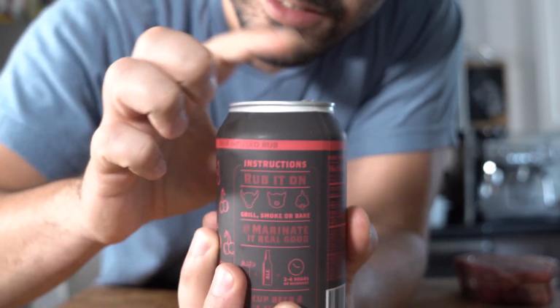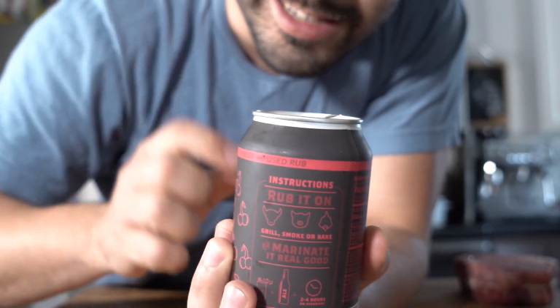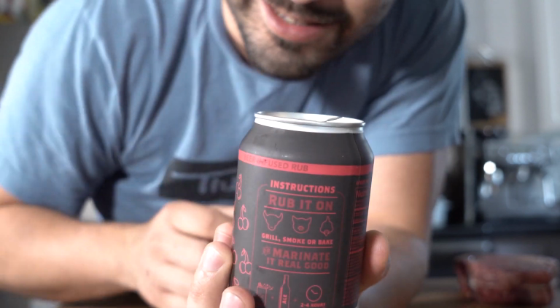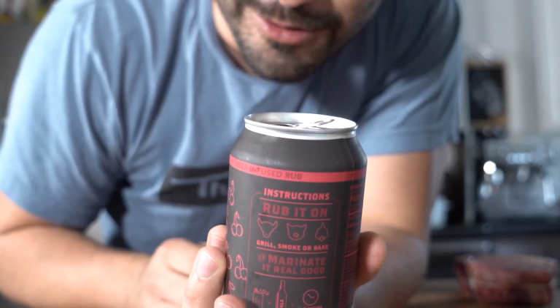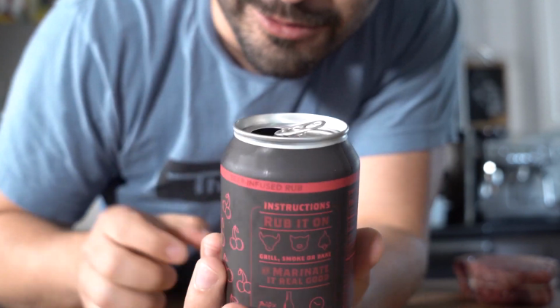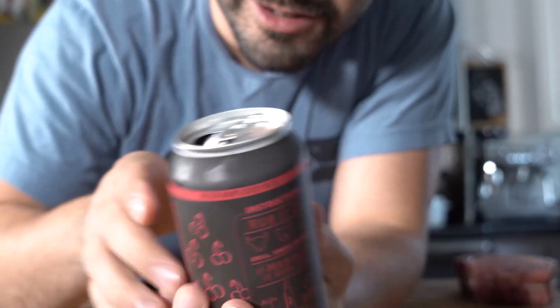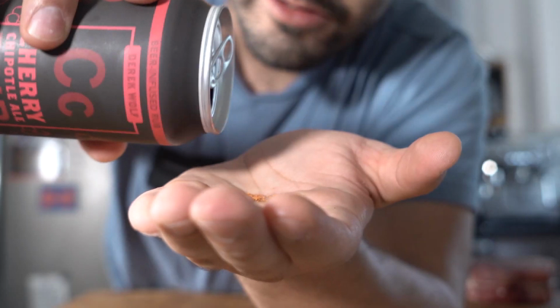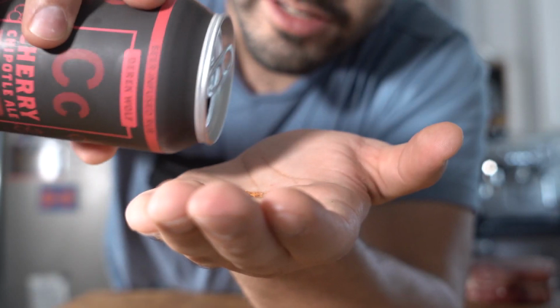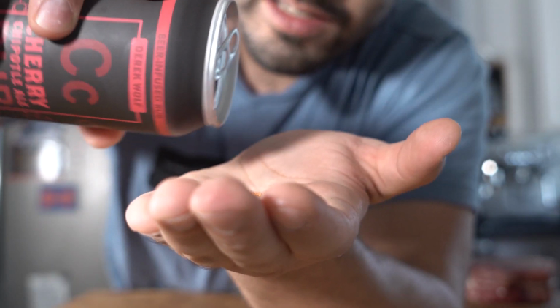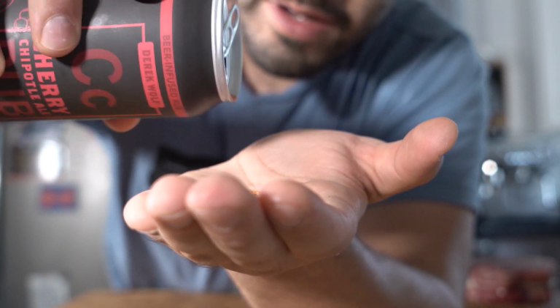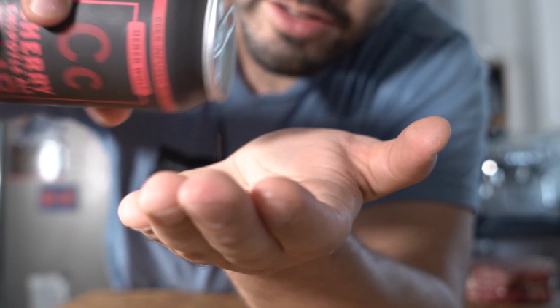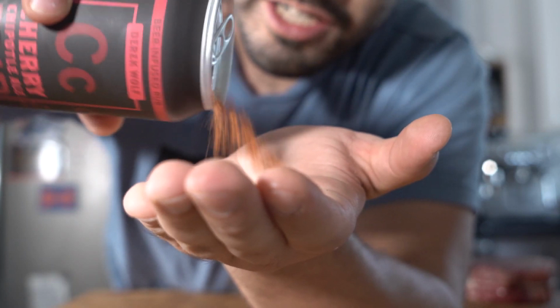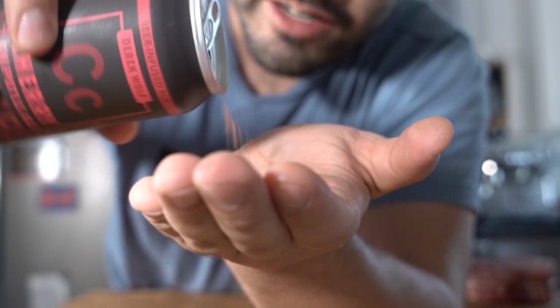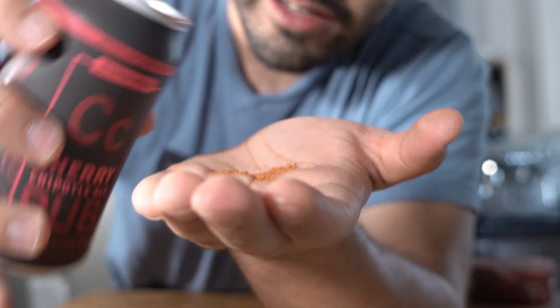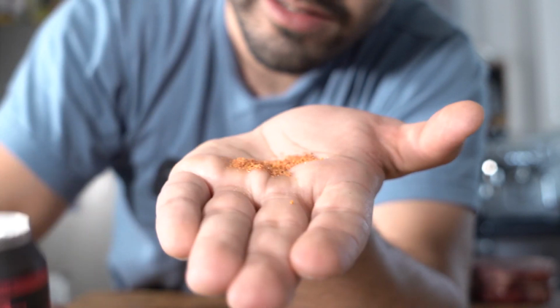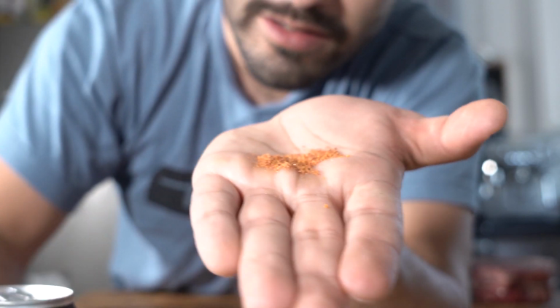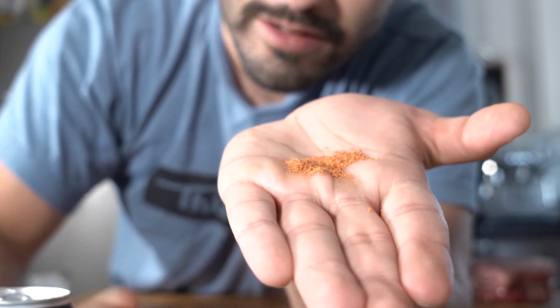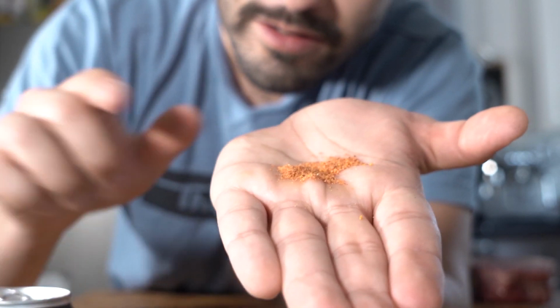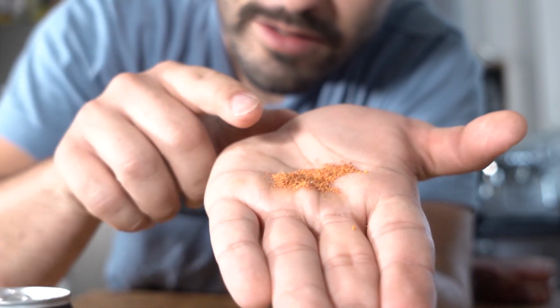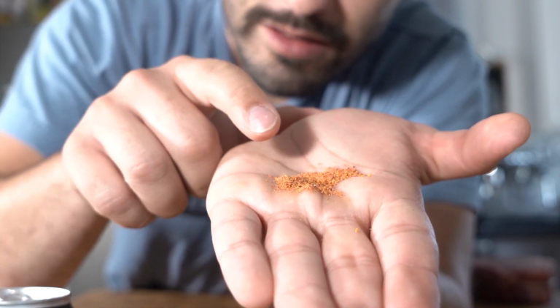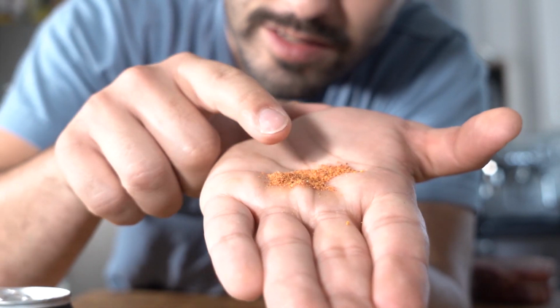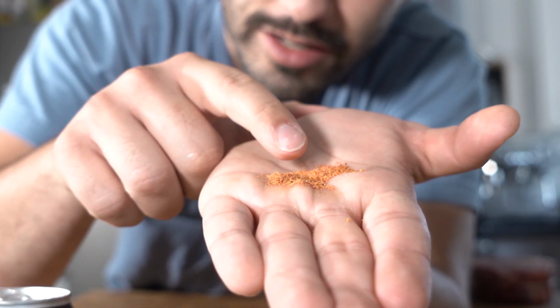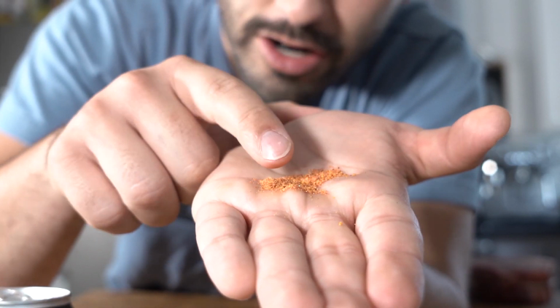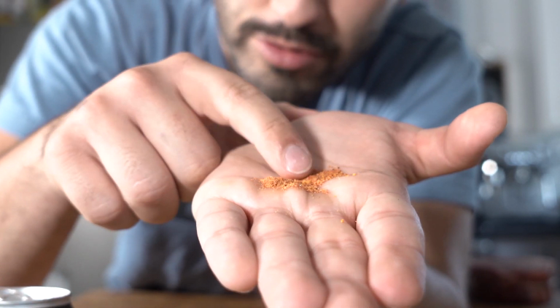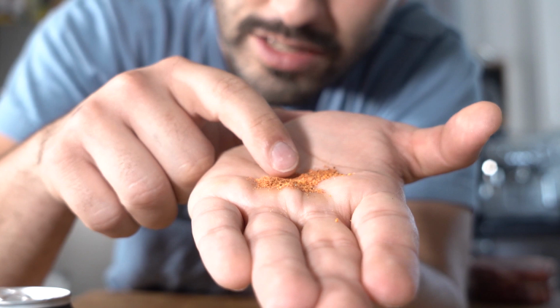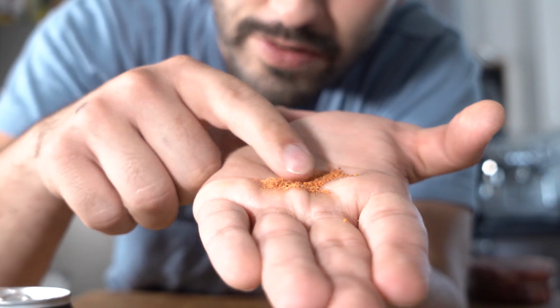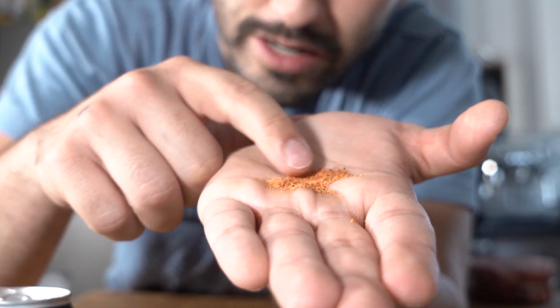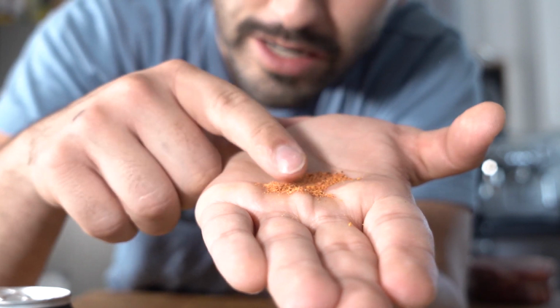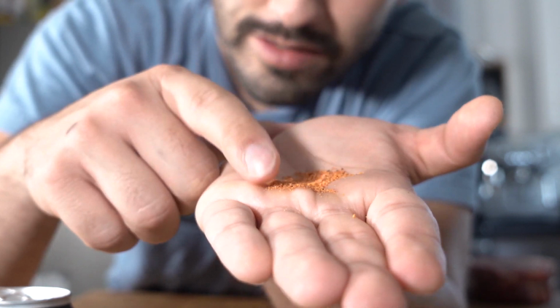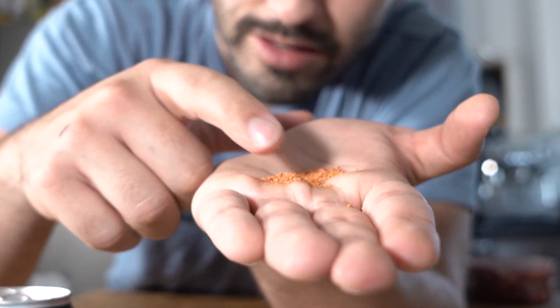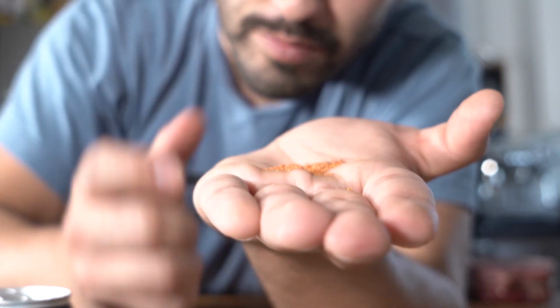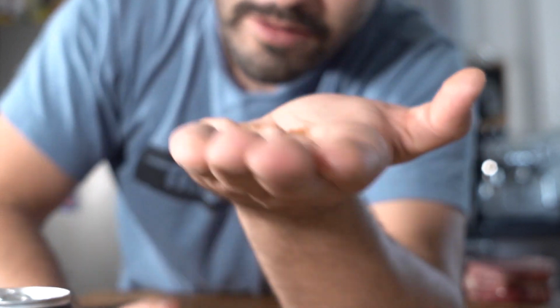That's so cool. You can smell the cherry in this. This is gonna caramelize very nicely on this meat.